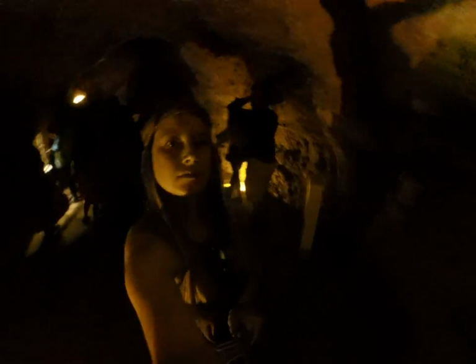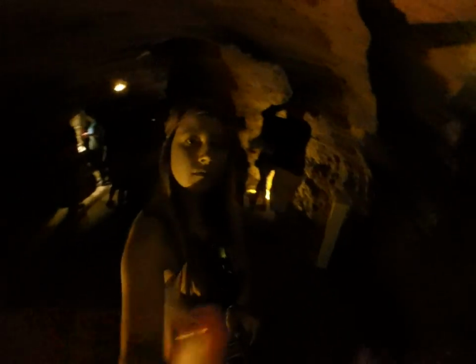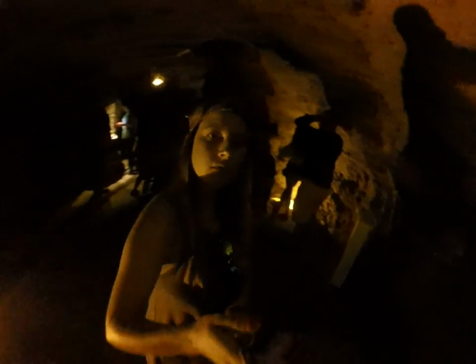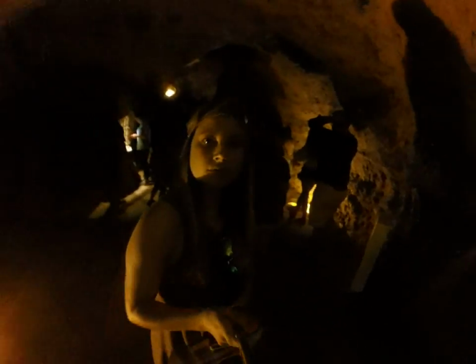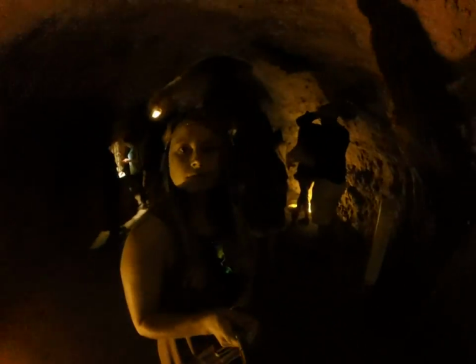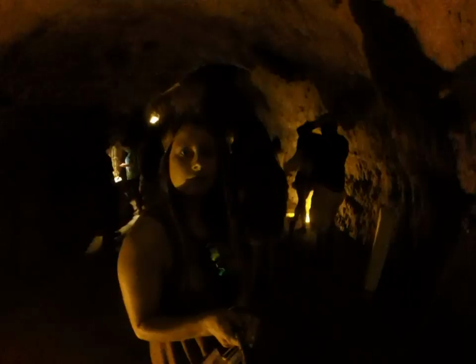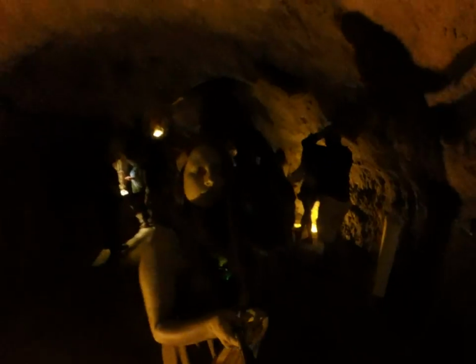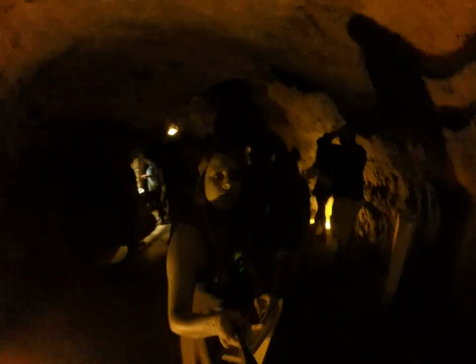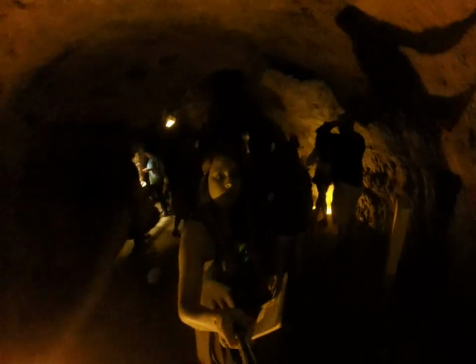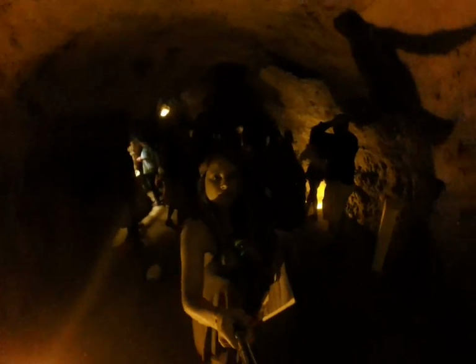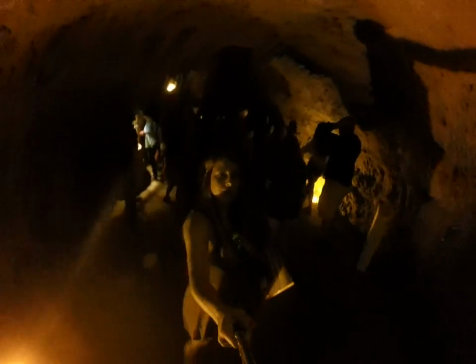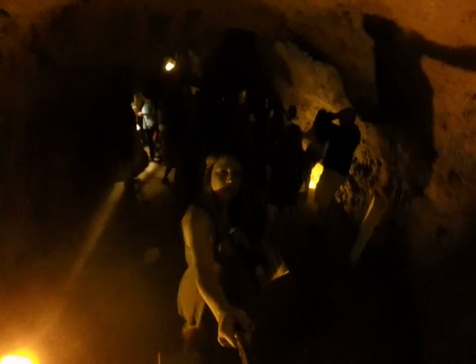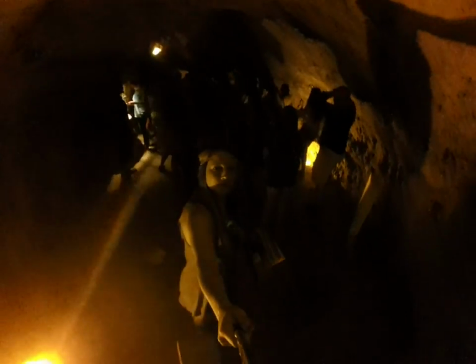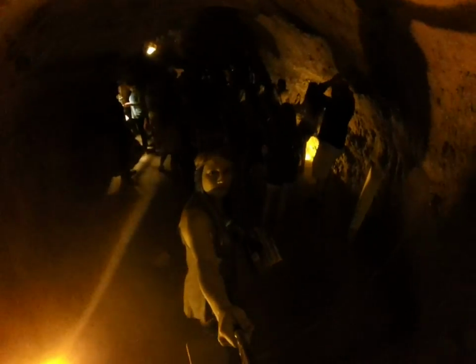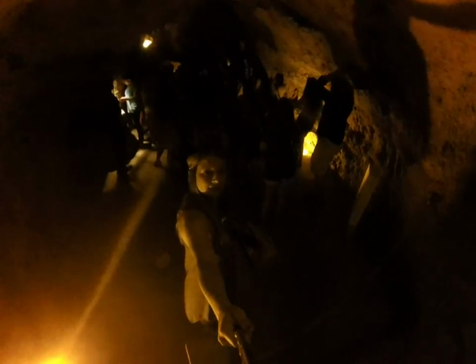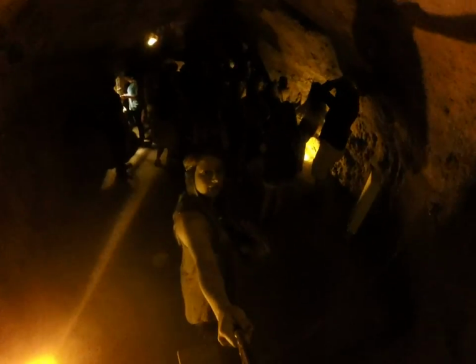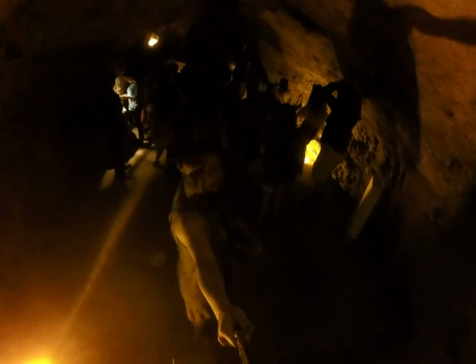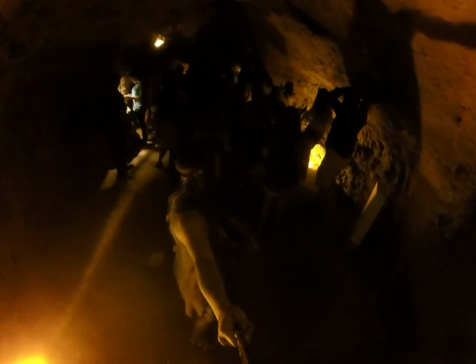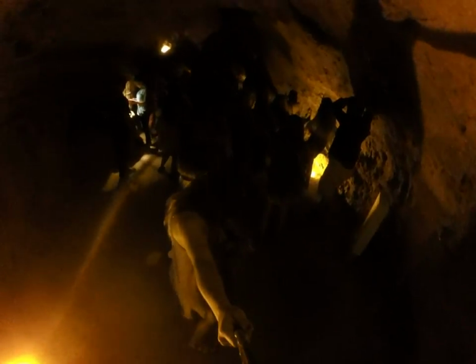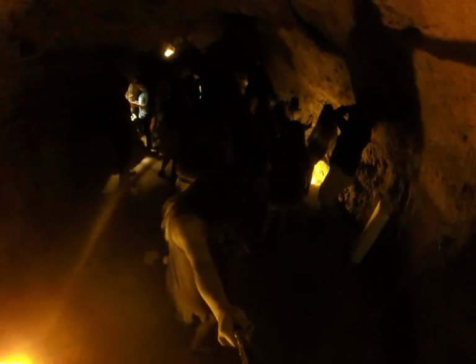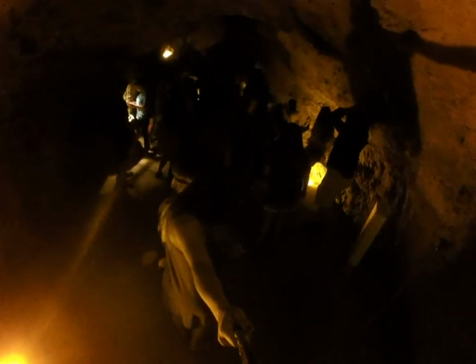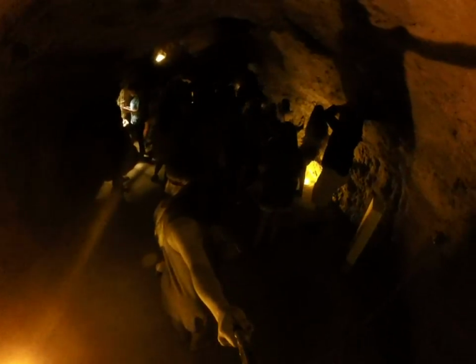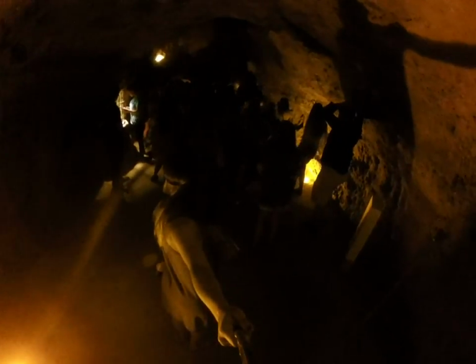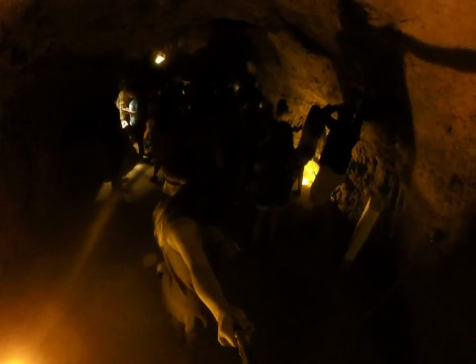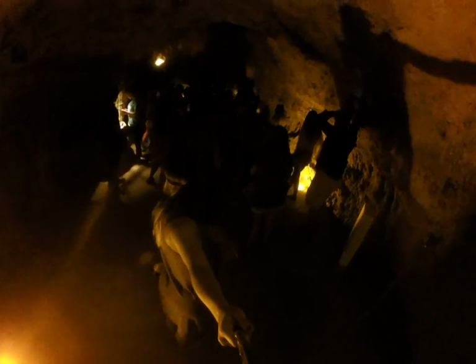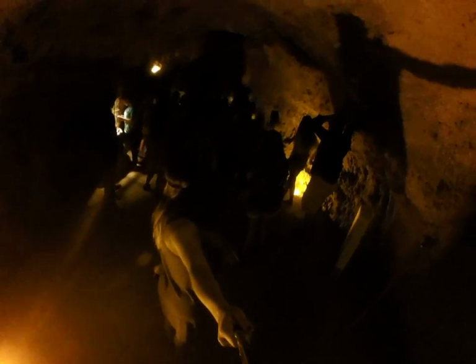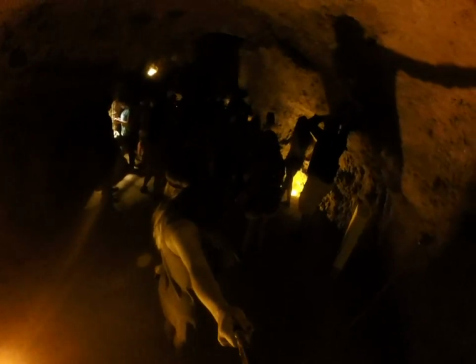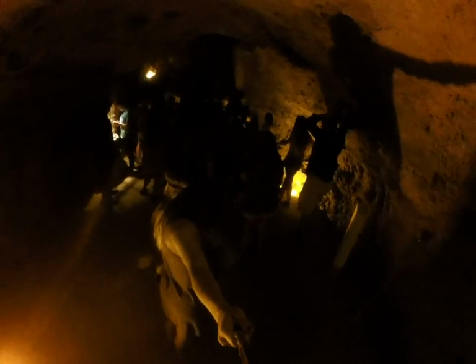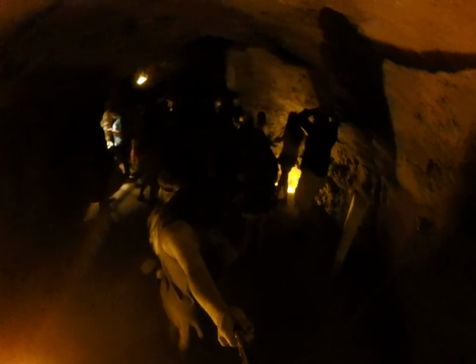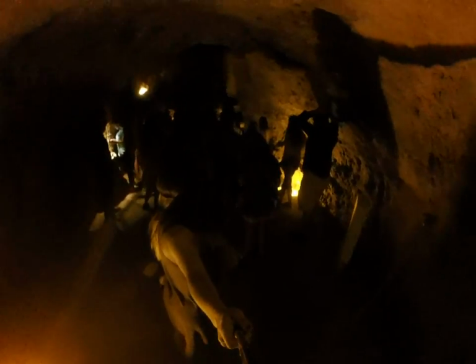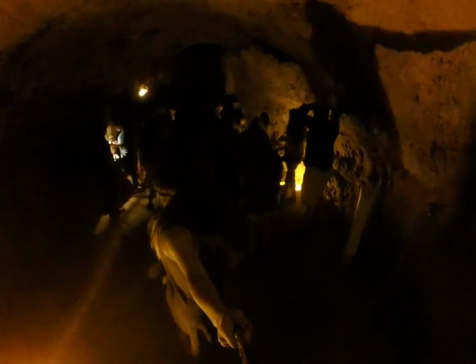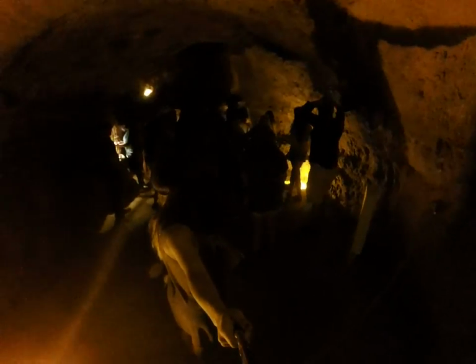So now we're going to see the last two caves, which were two wine cellars.